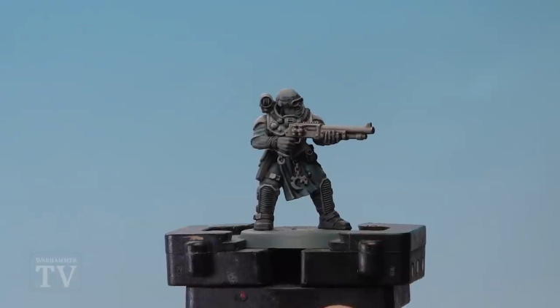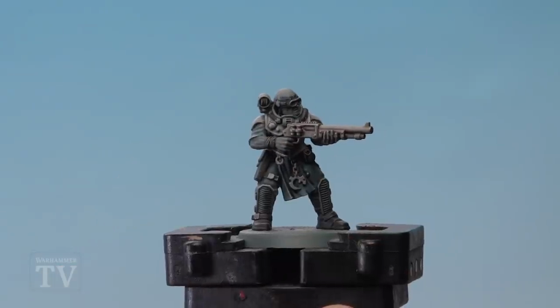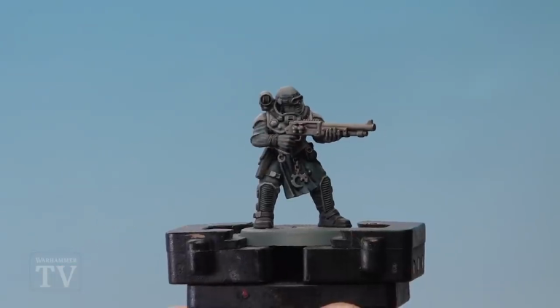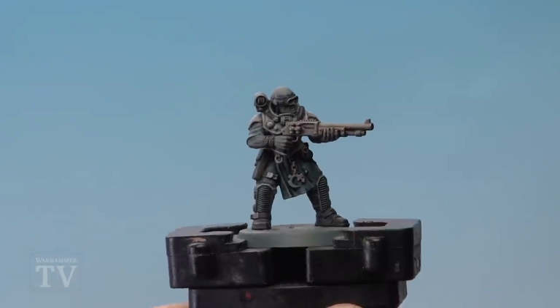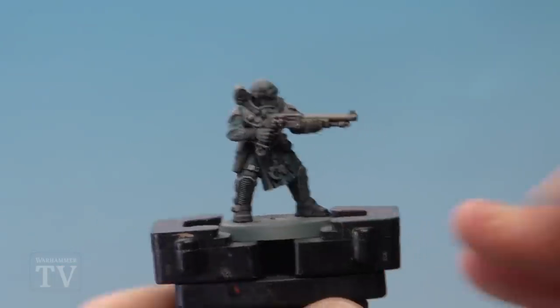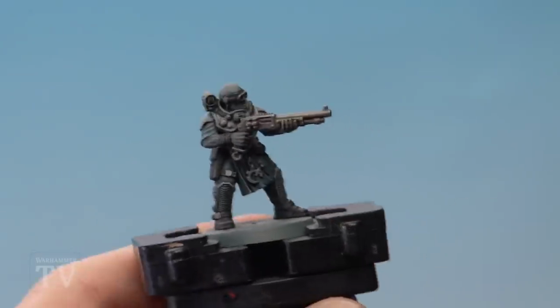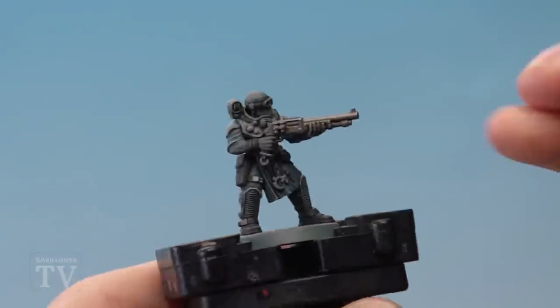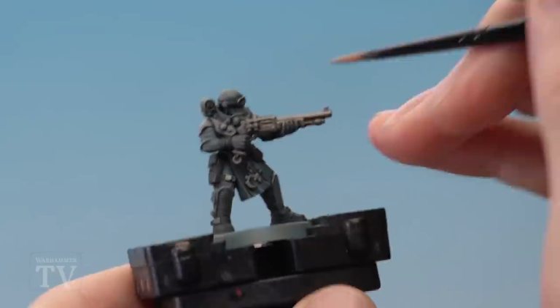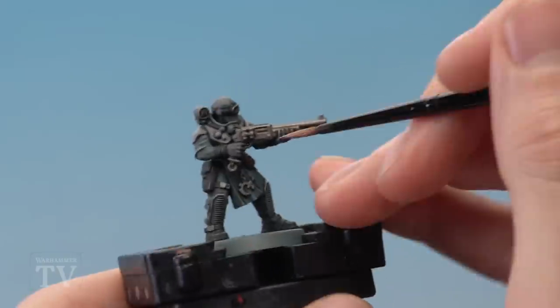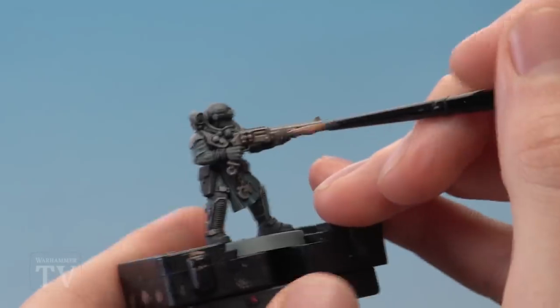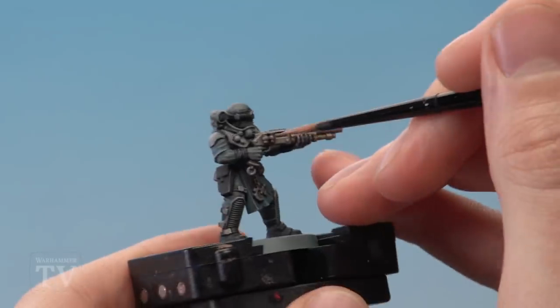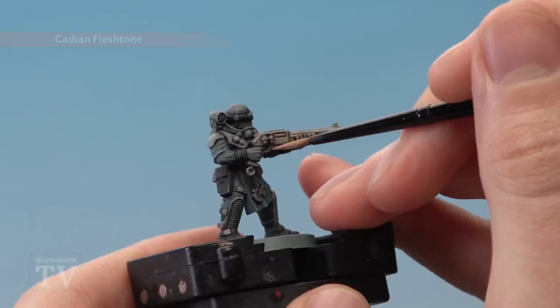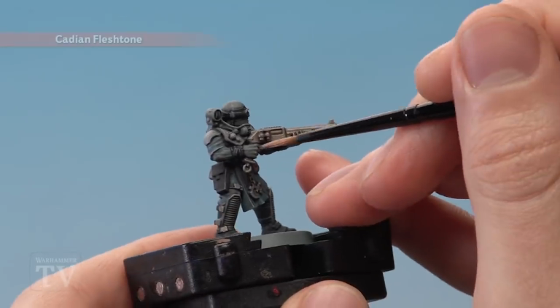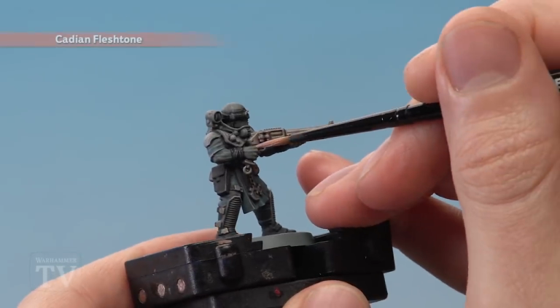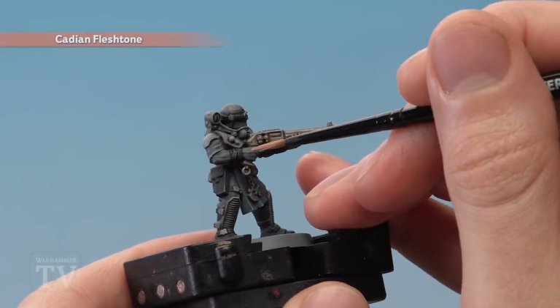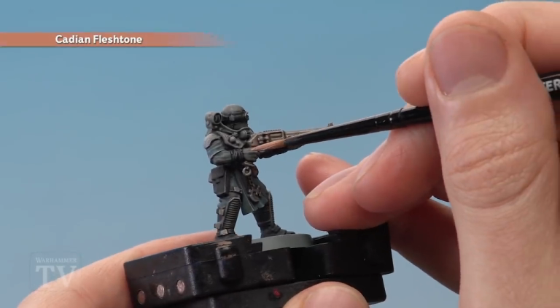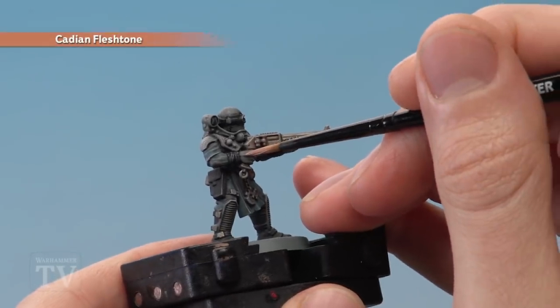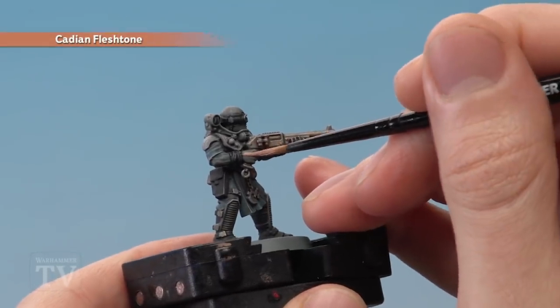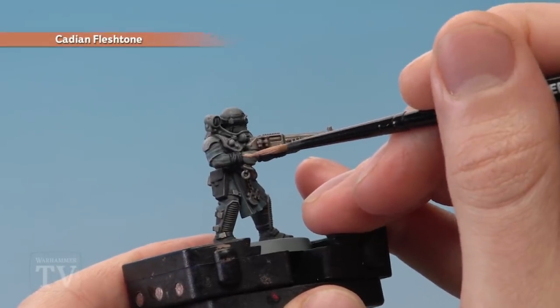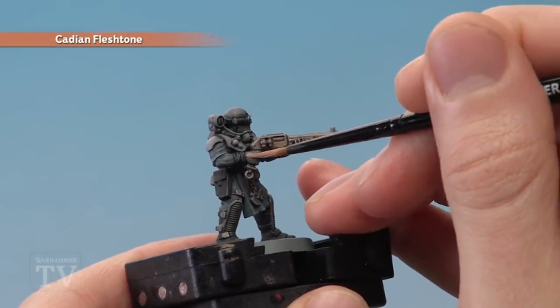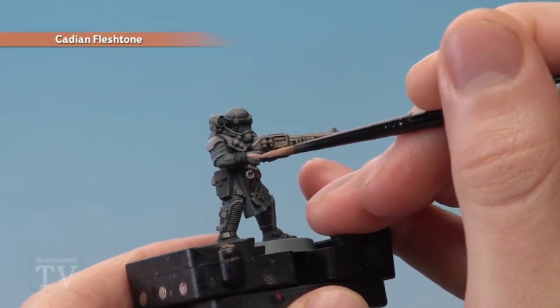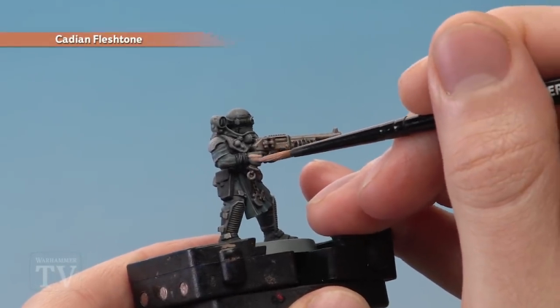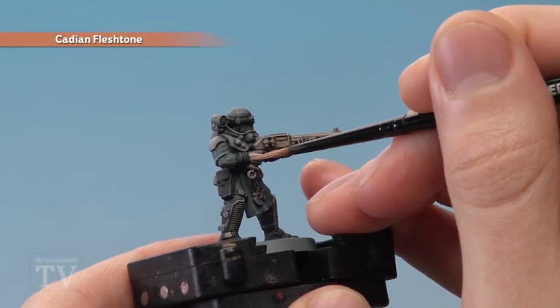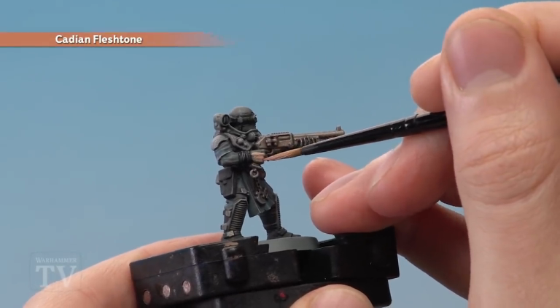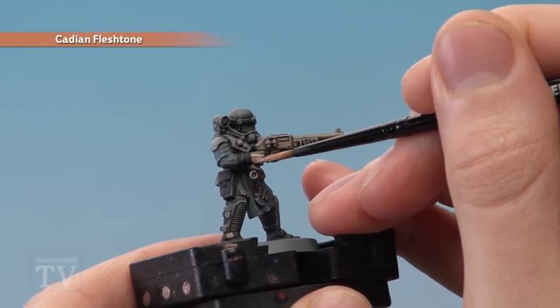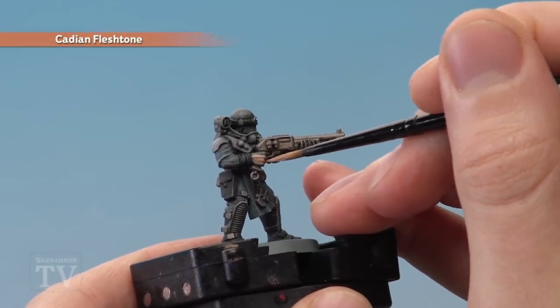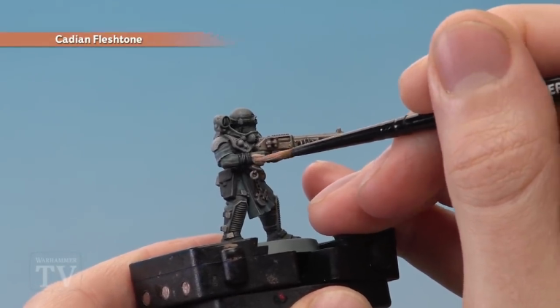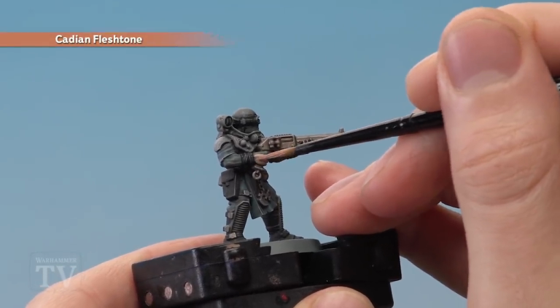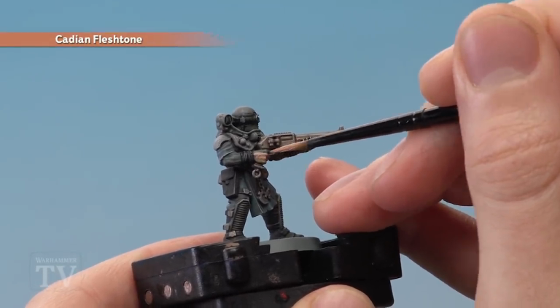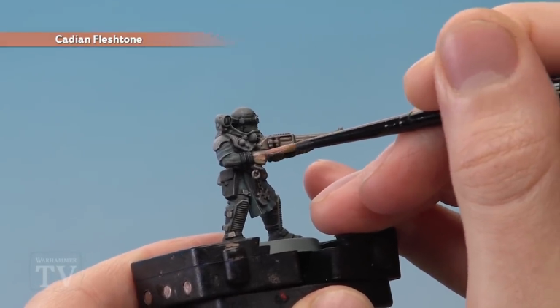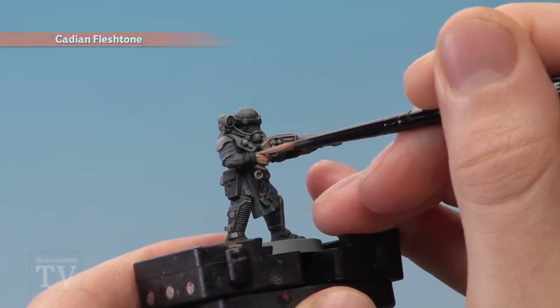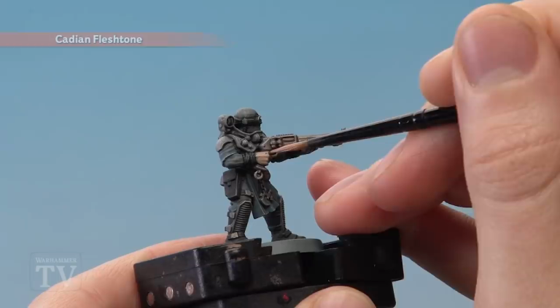Now we're ready to base coat in the skin, and for this we need Cadian Fleshtone applied on all the flesh, just being as neat as you can around the details you've painted so far.